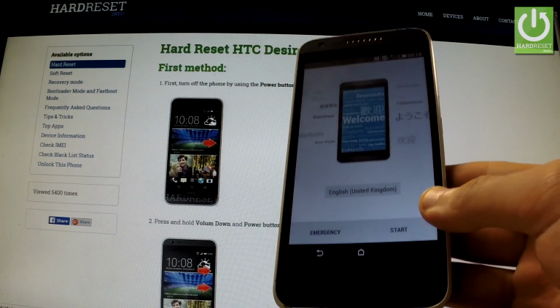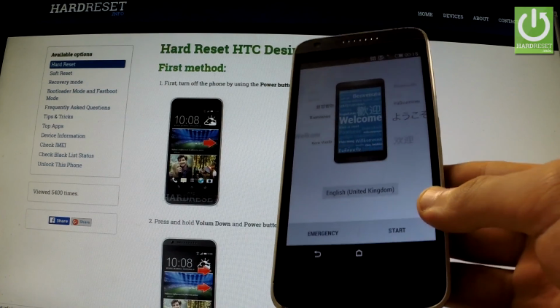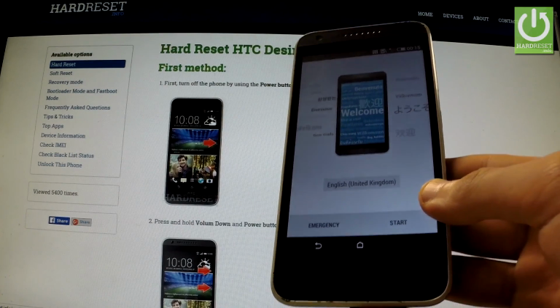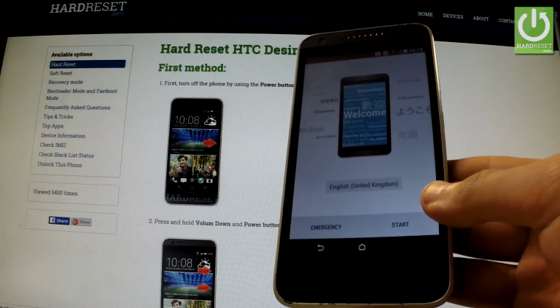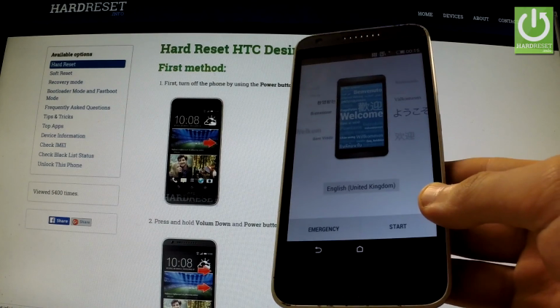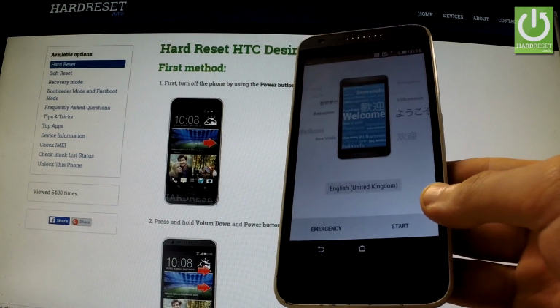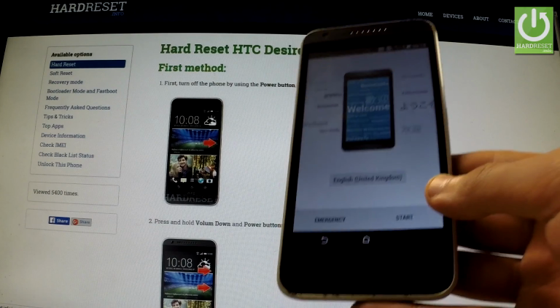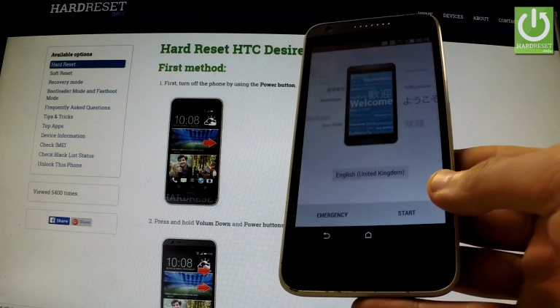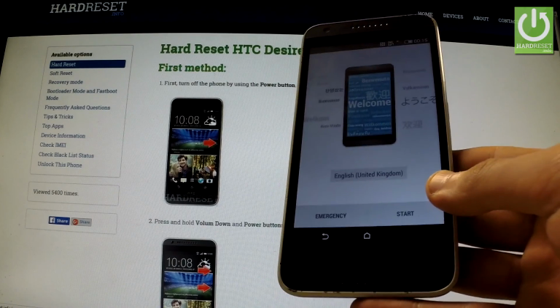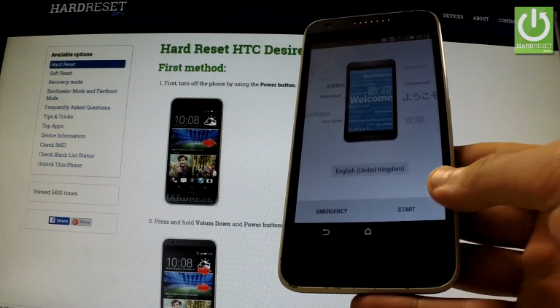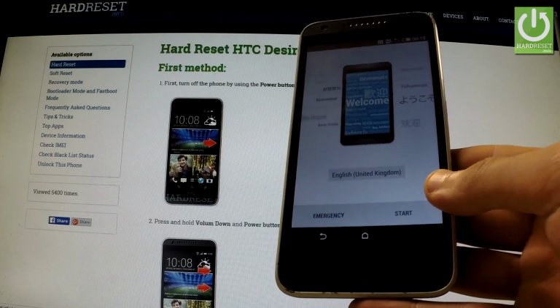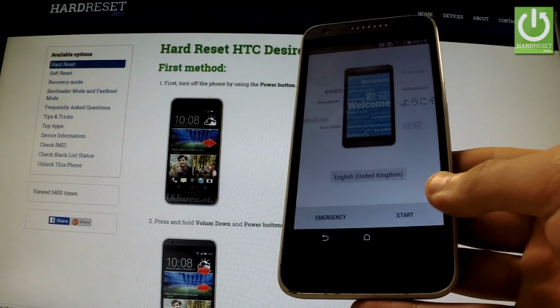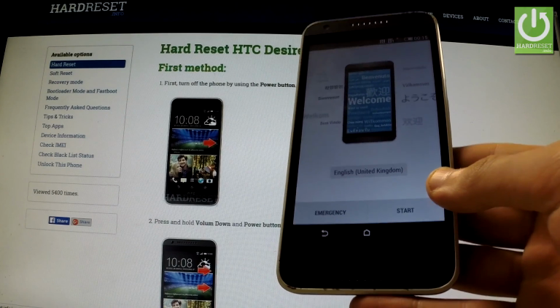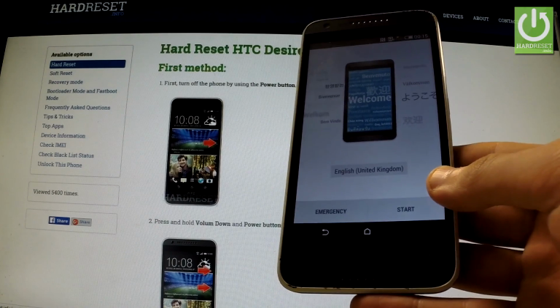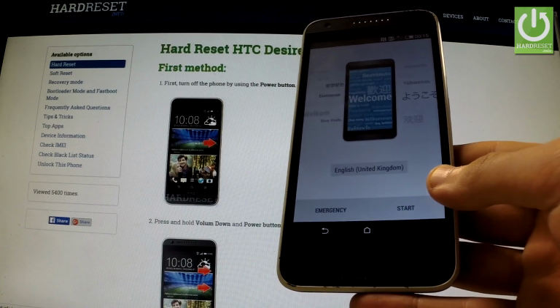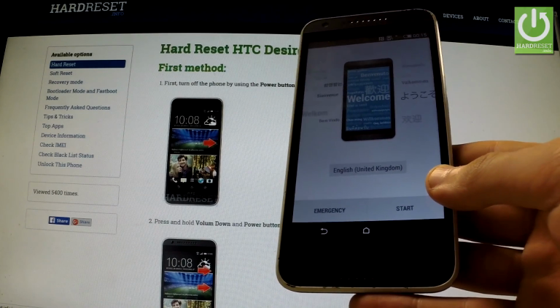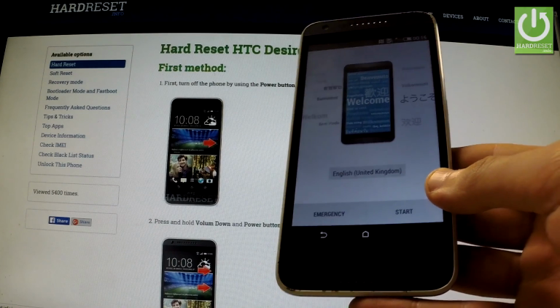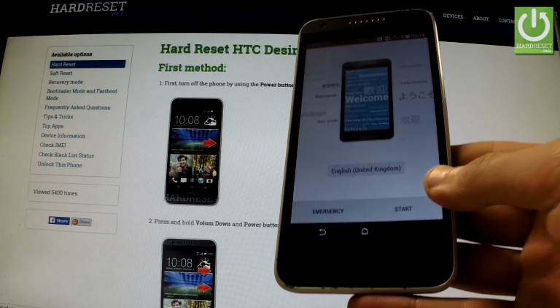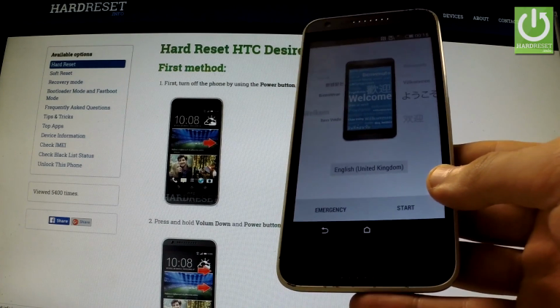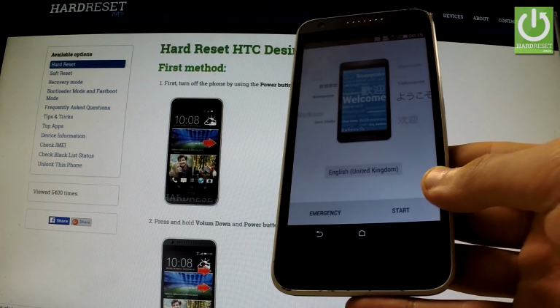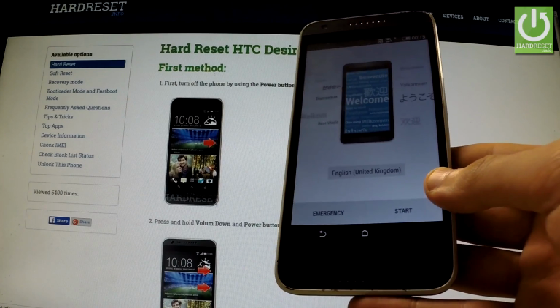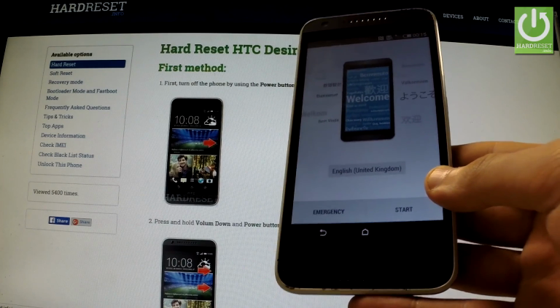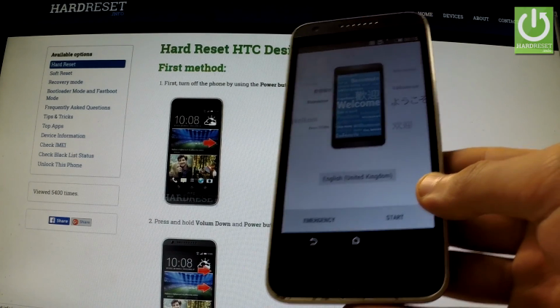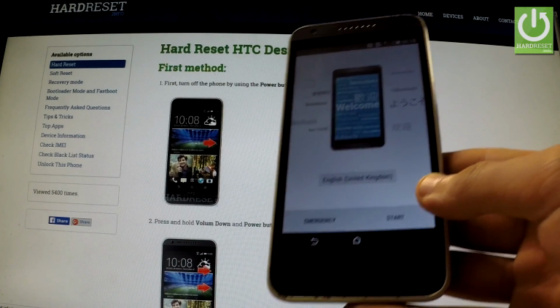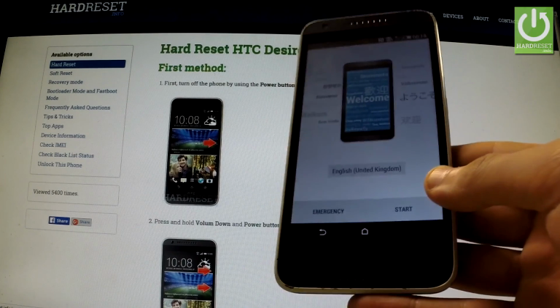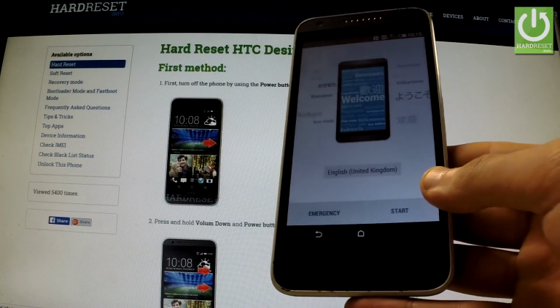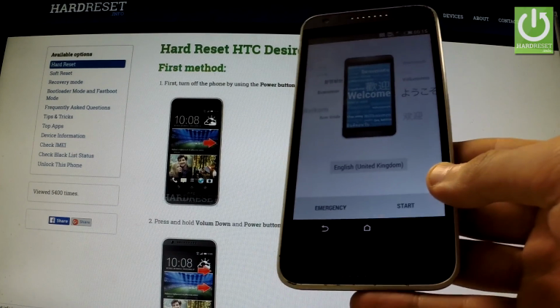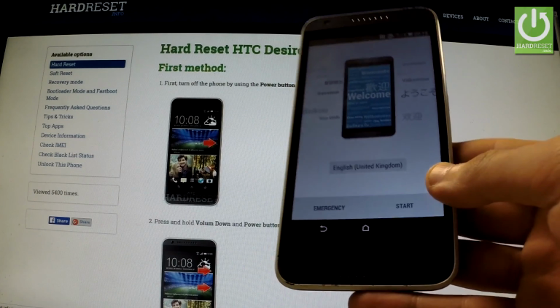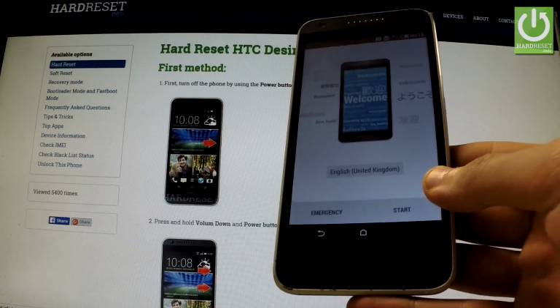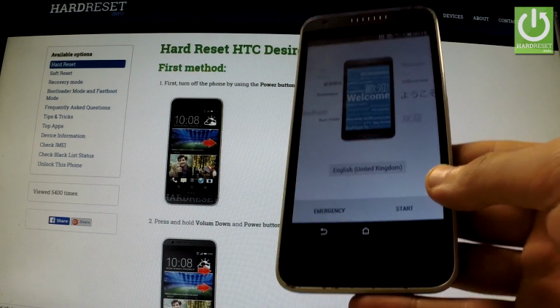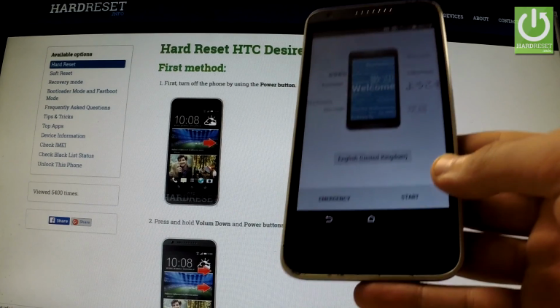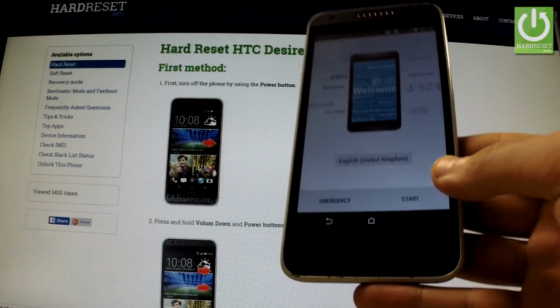Excellent — the welcome panel just appears in front of you, so the reset operation has been accomplished successfully.